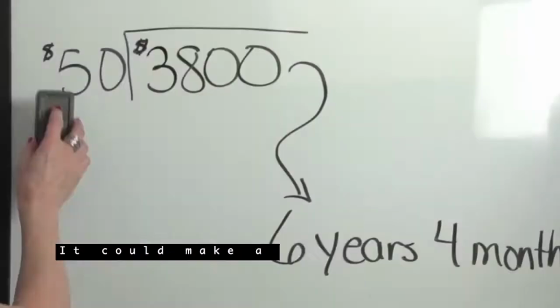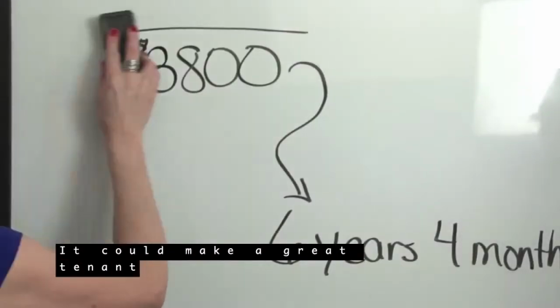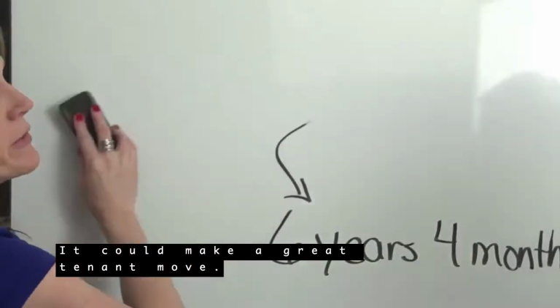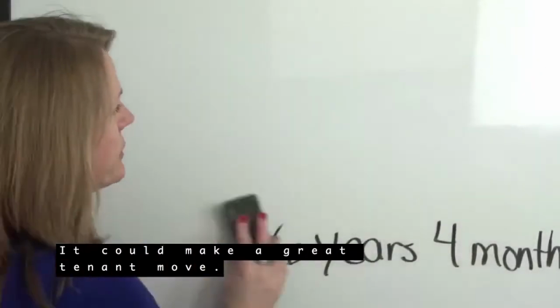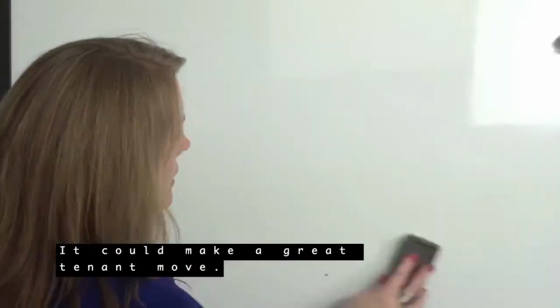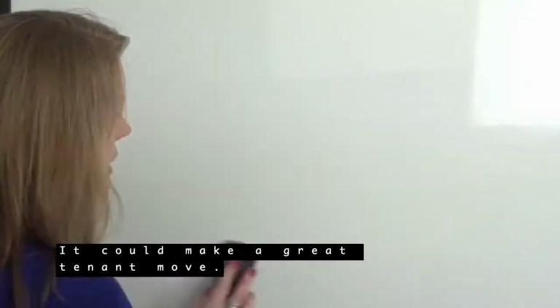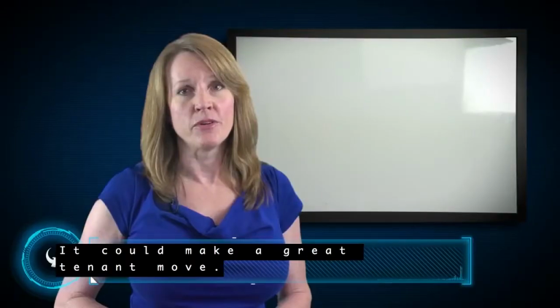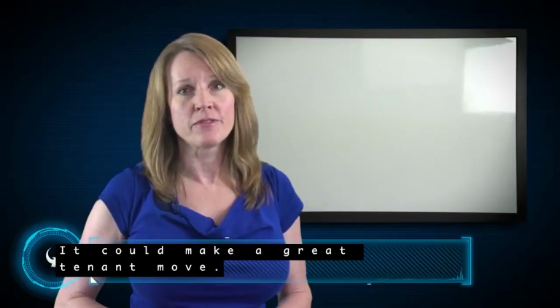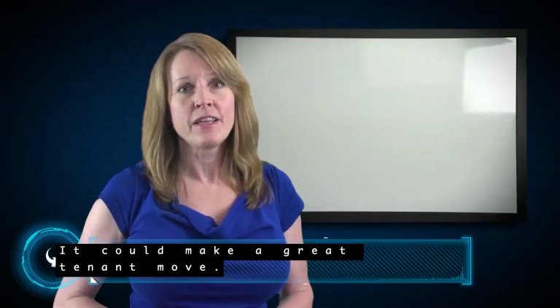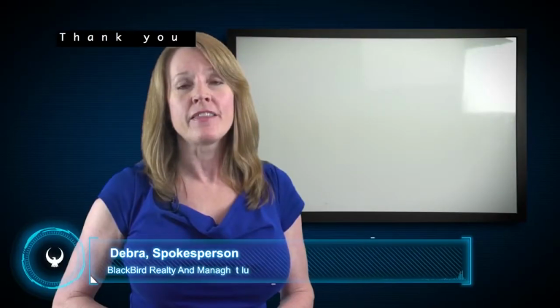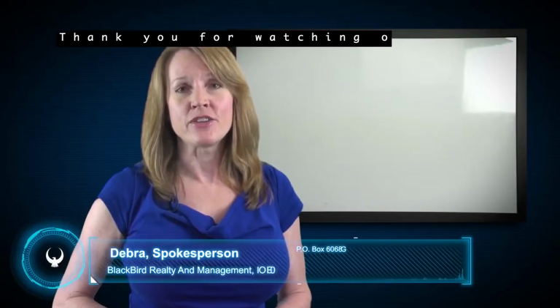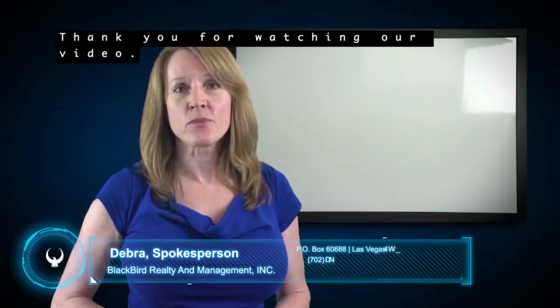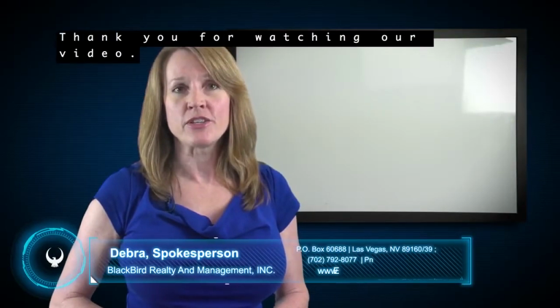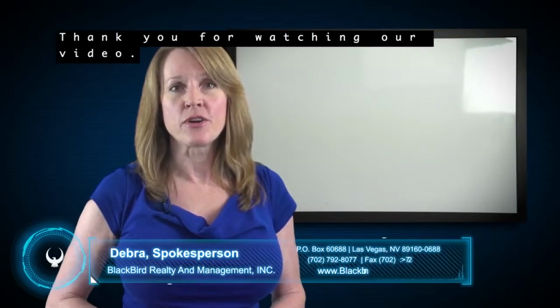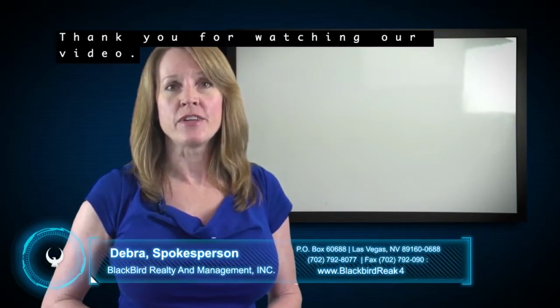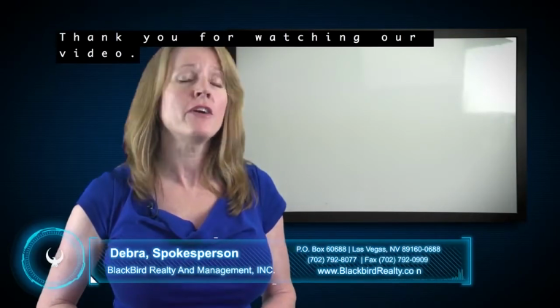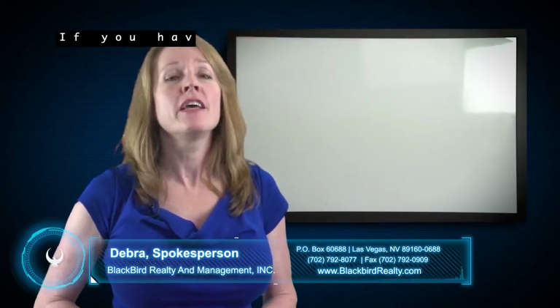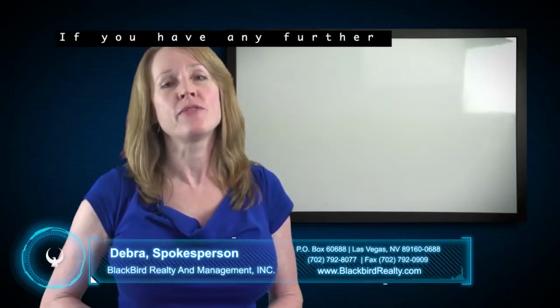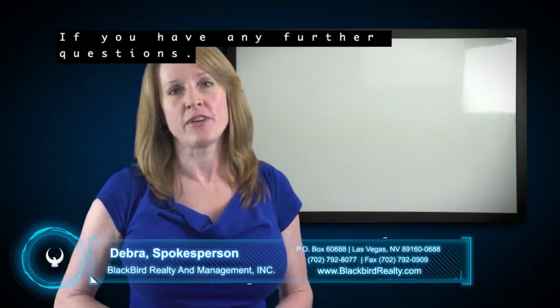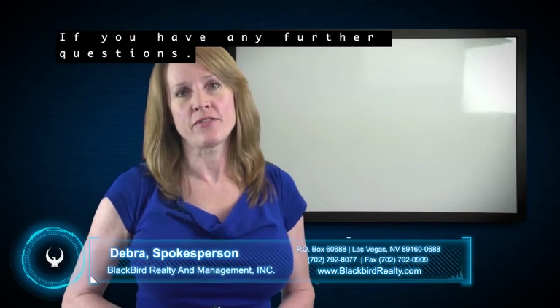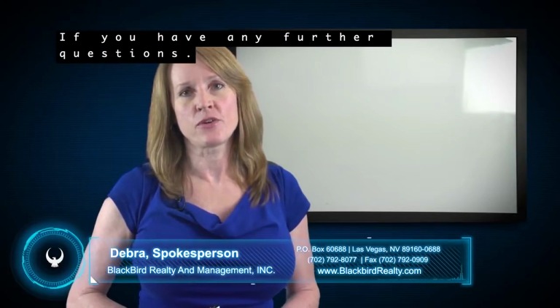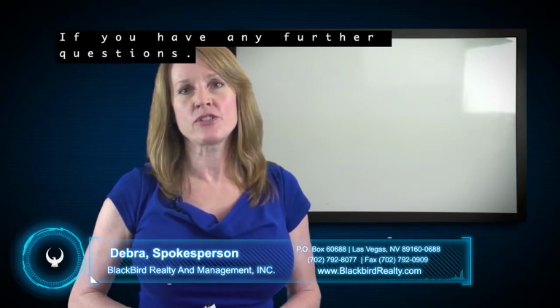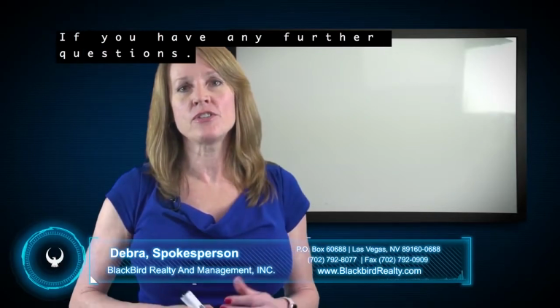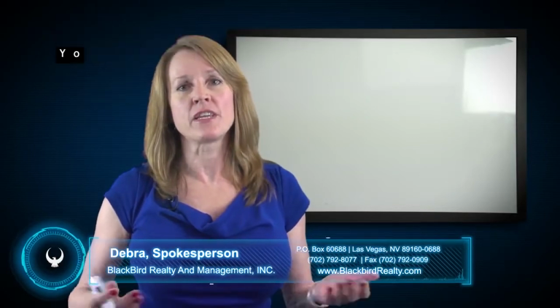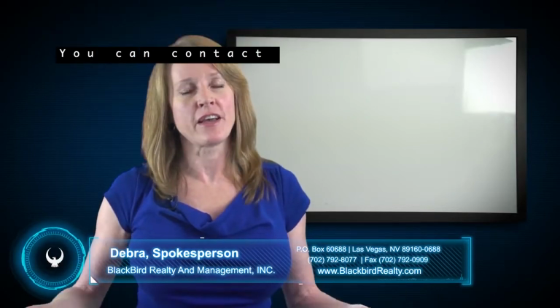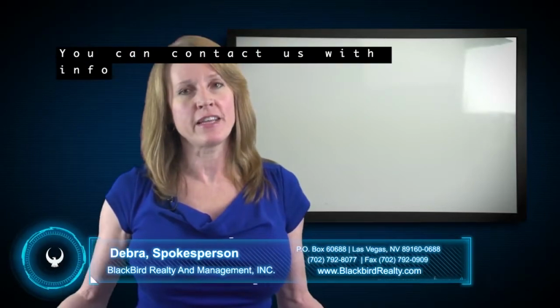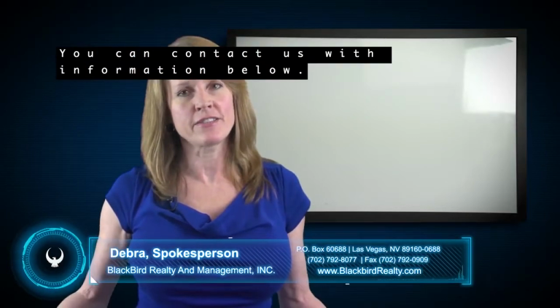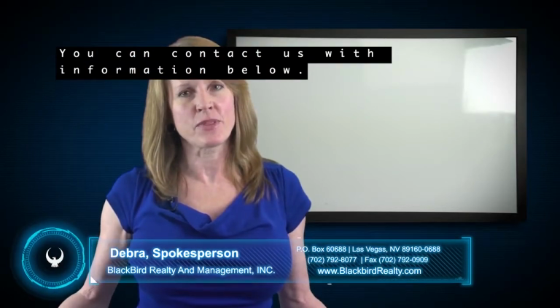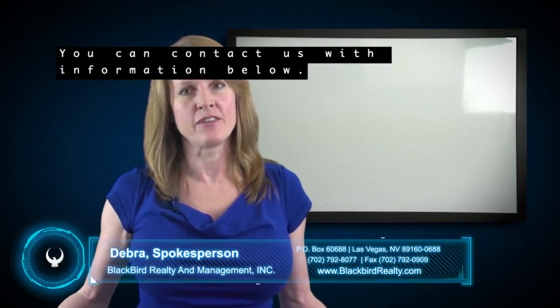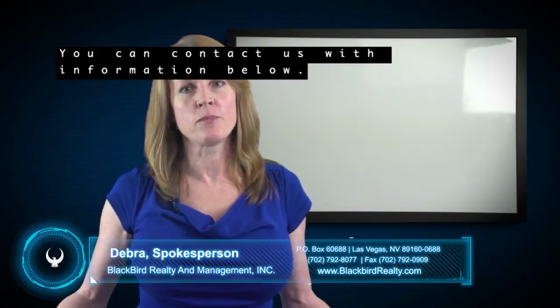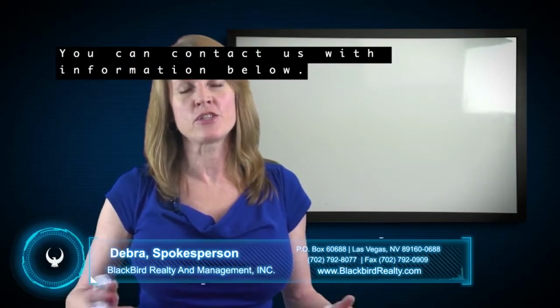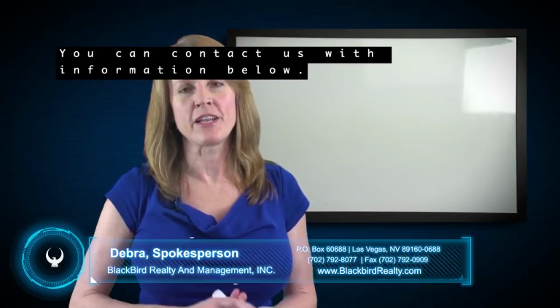It could make a great tenant move. Thank you for watching our video. If you have any further questions, you can contact us with the information below.